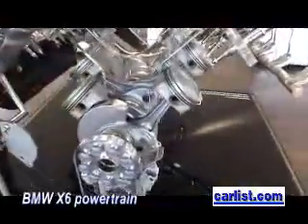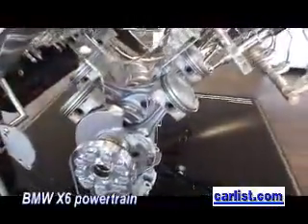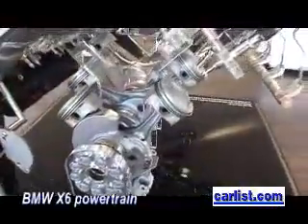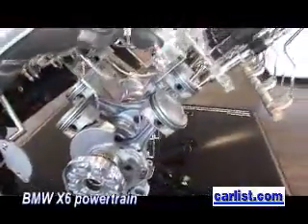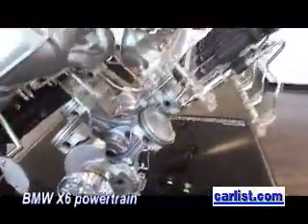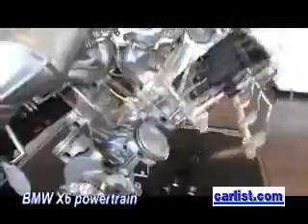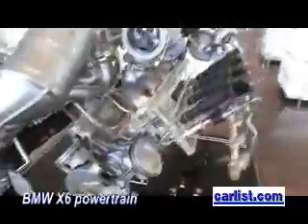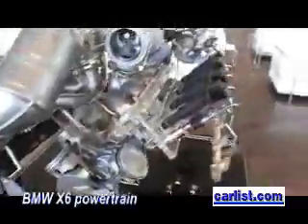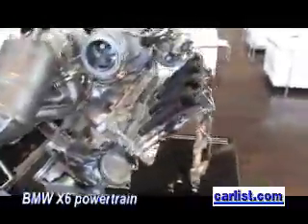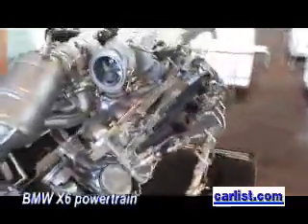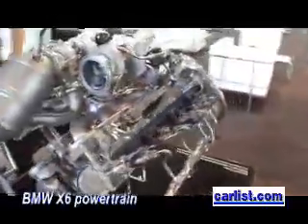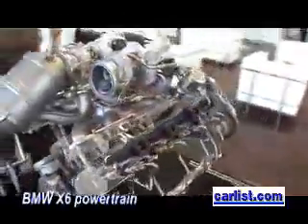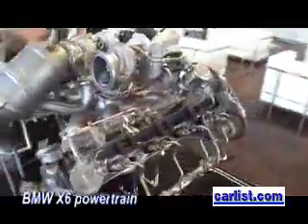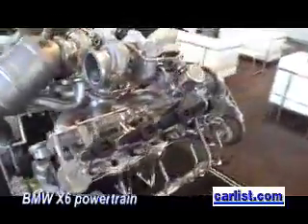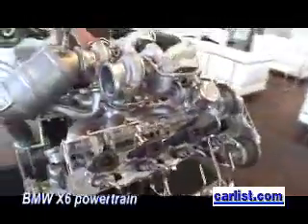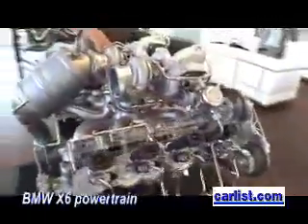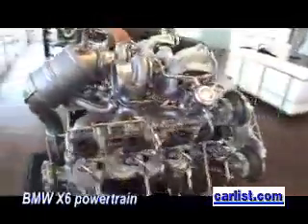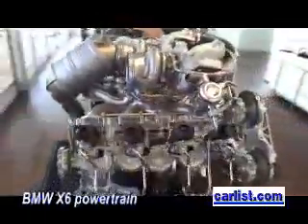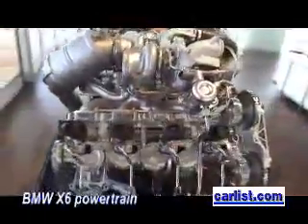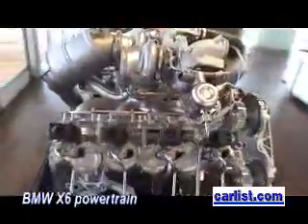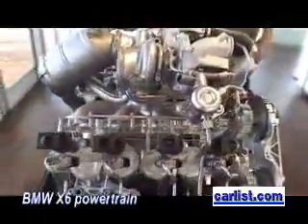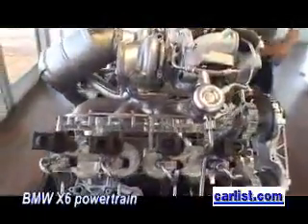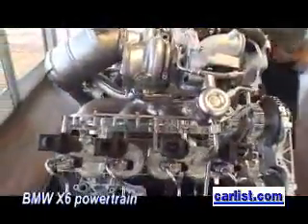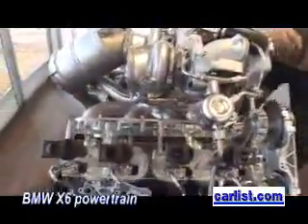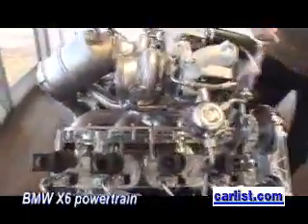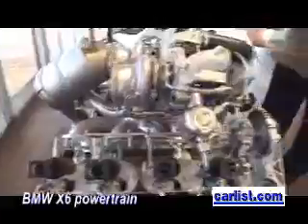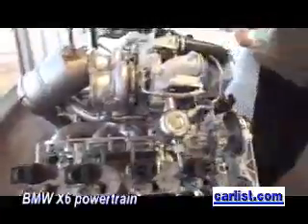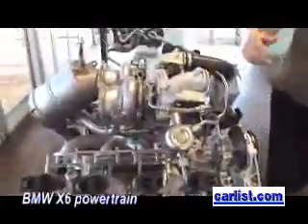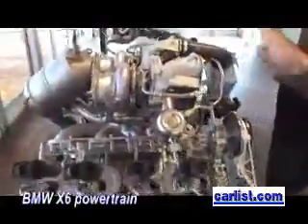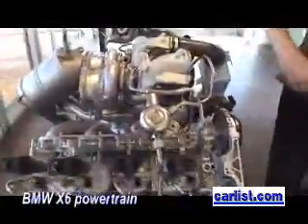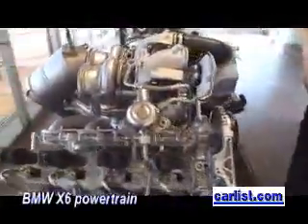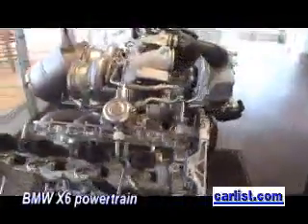And also you see the pistons here. It's a totally new engine. This is the totally new engine that will be in the X6. It will be exclusively, at the moment, in the X6.